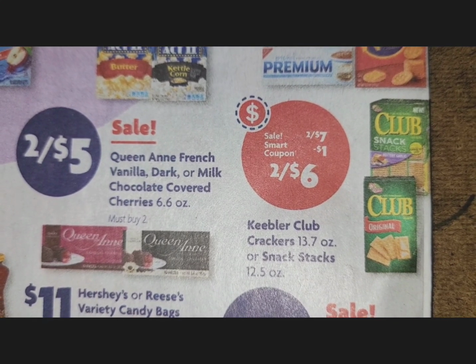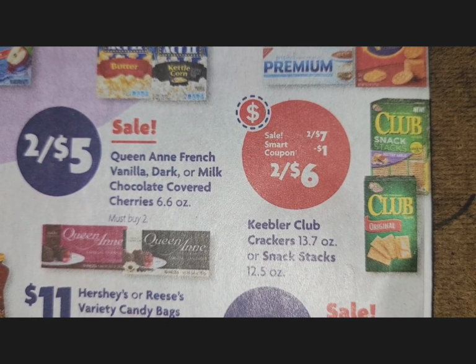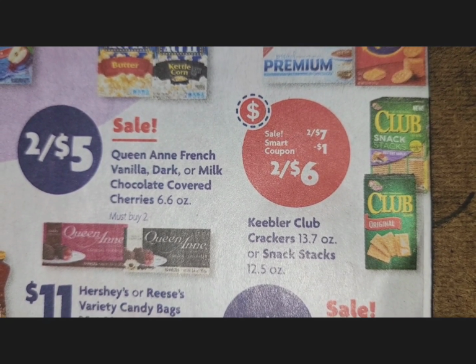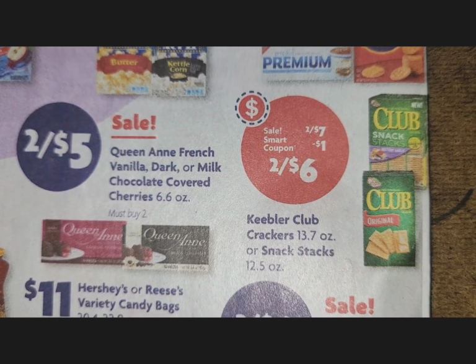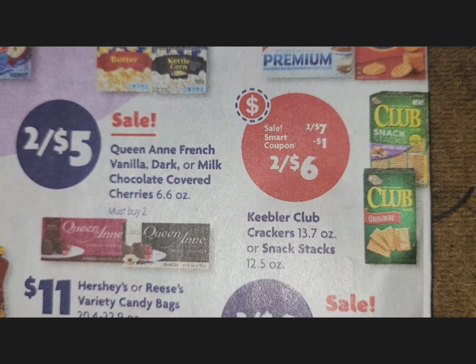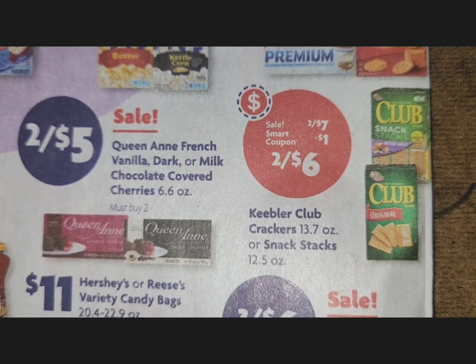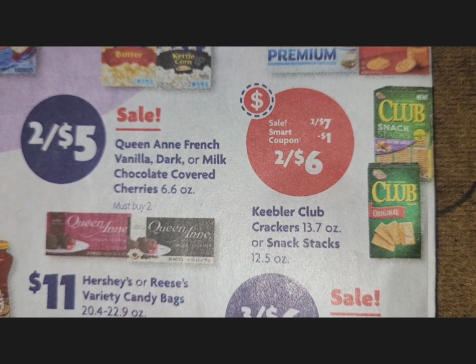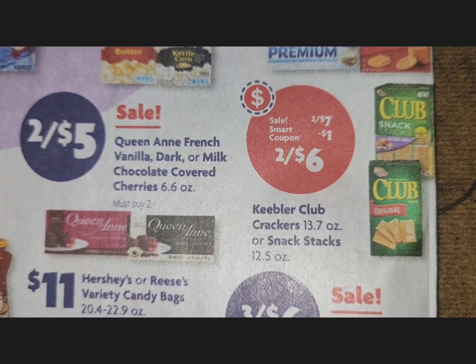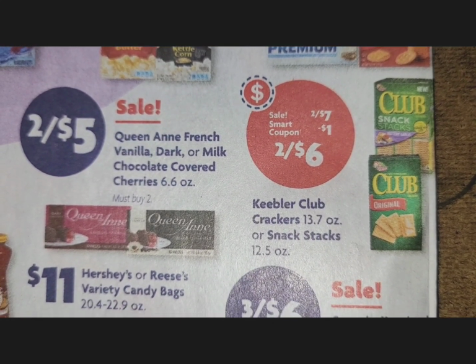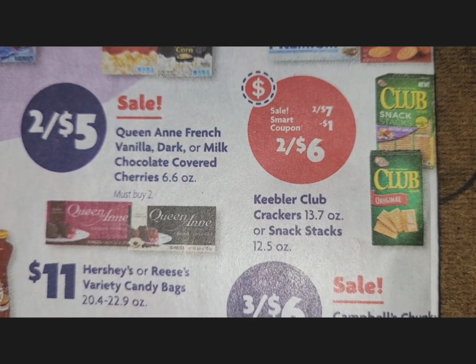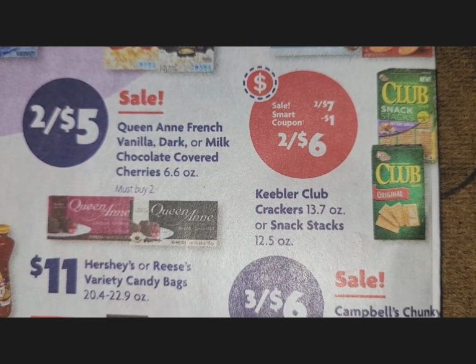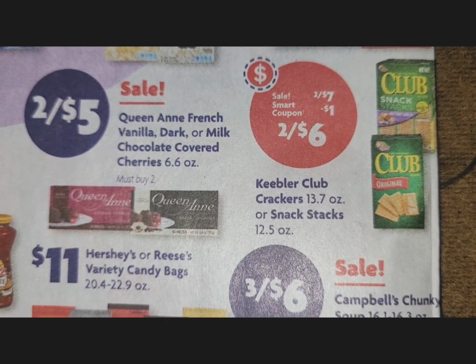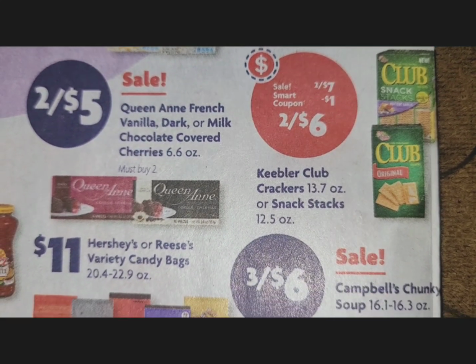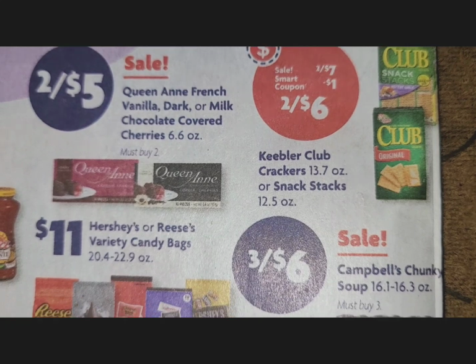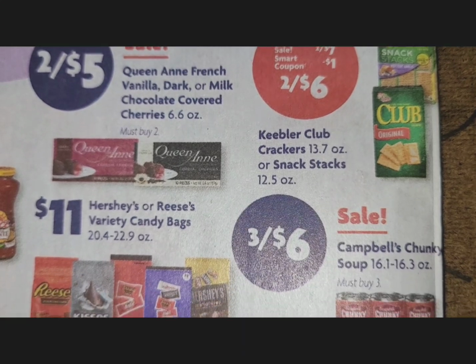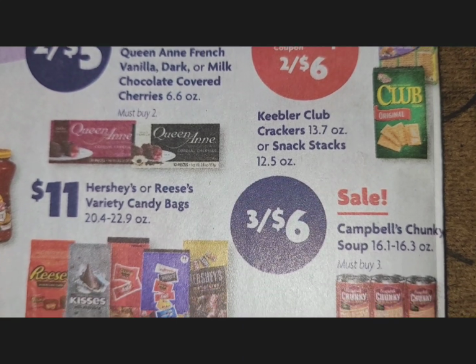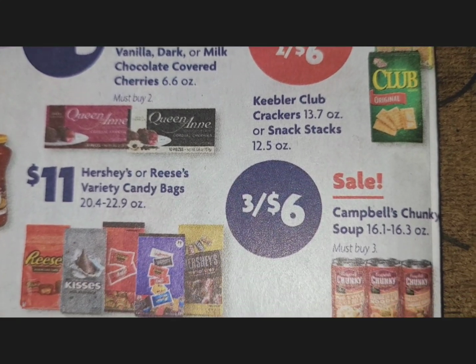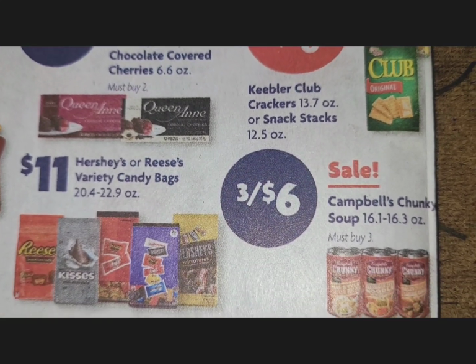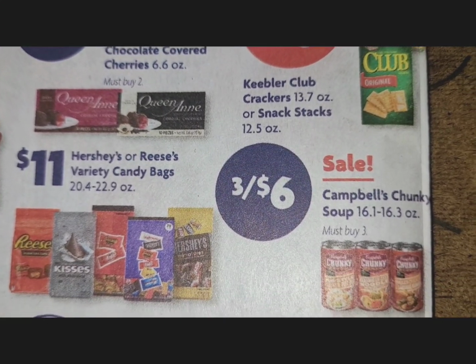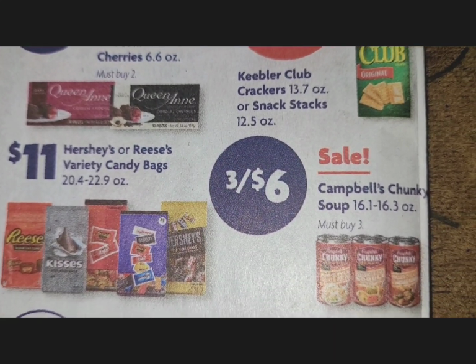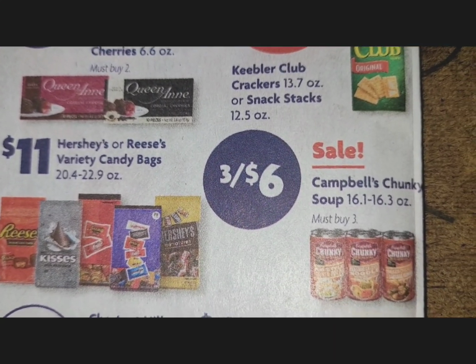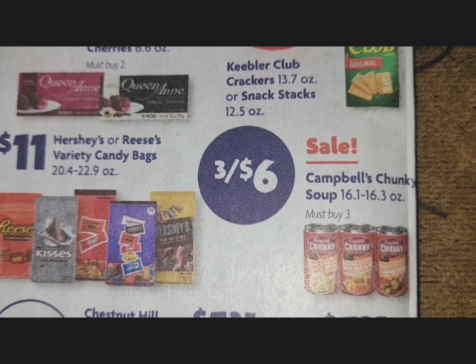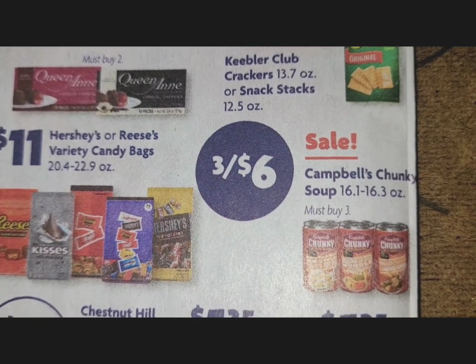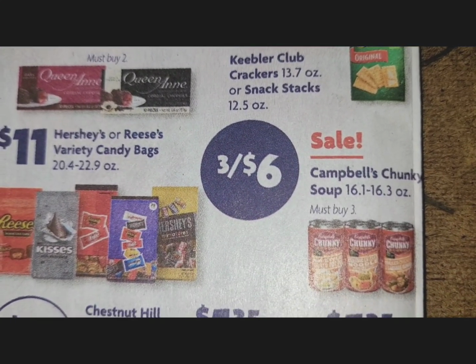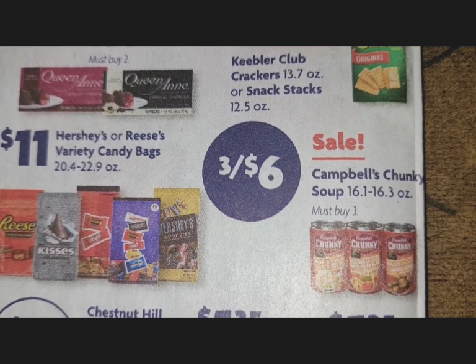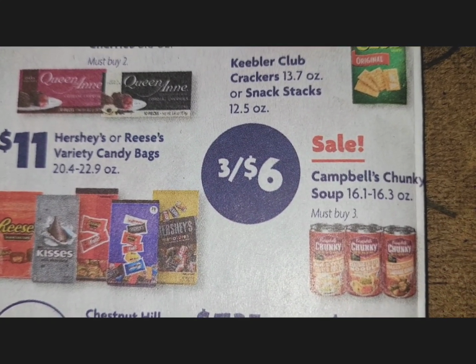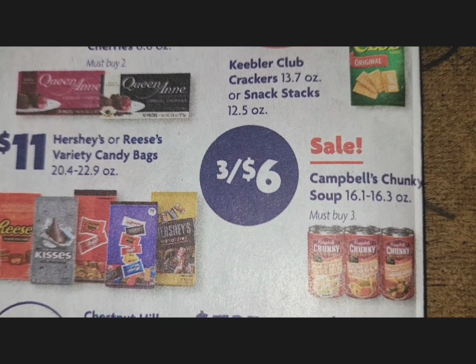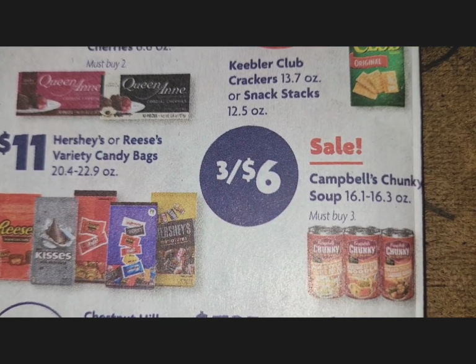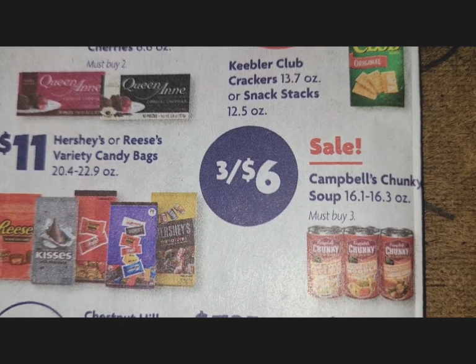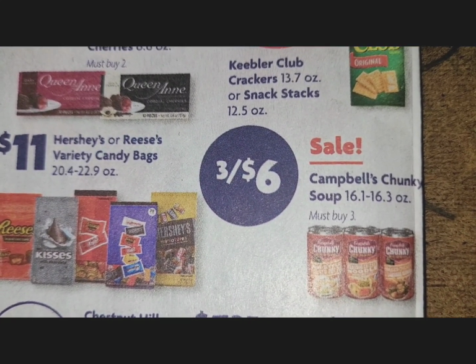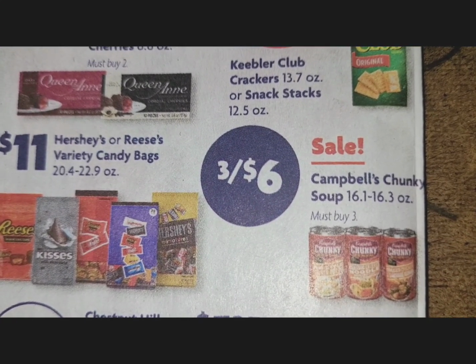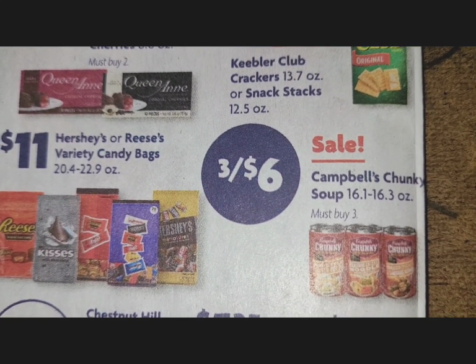Keebler Club Crackers or Snack Stacks have a smart coupon on this deal — pick them up two for $6 after the coupon. Campbell's Chunky Soup is three for $6.